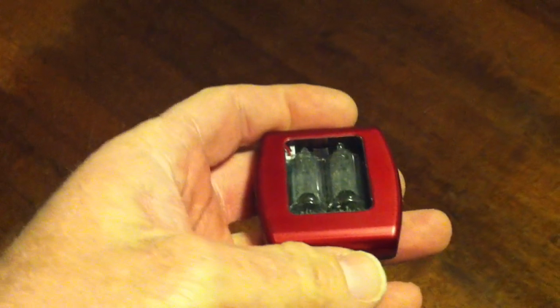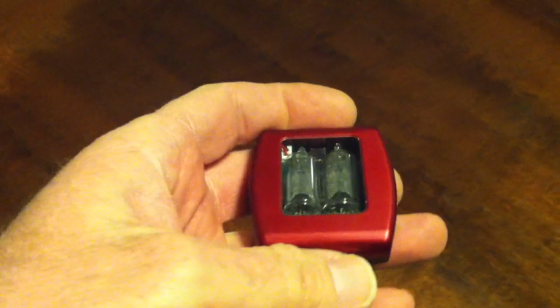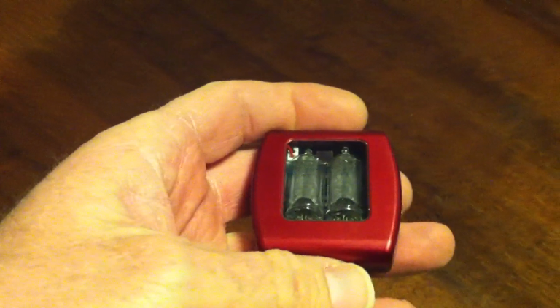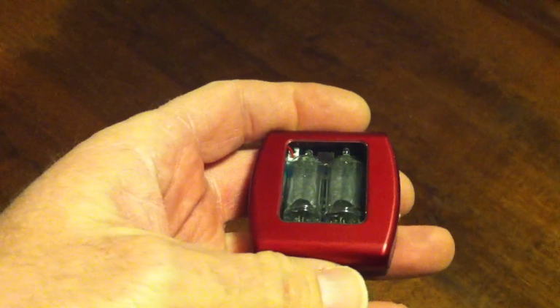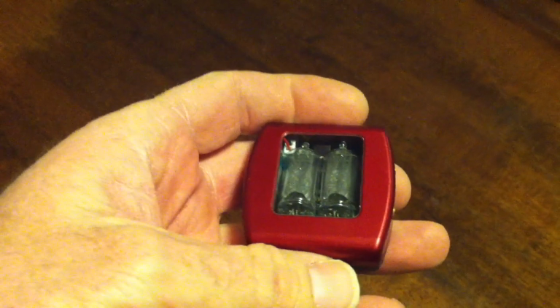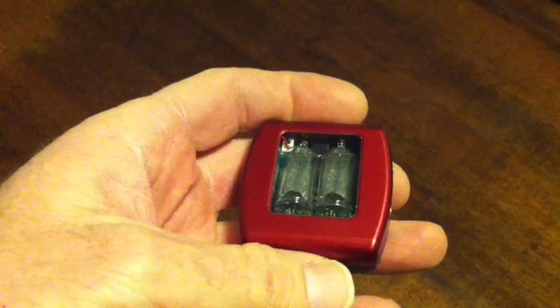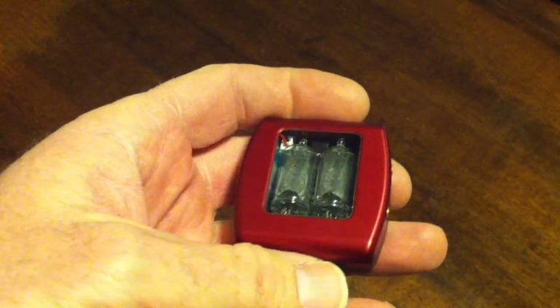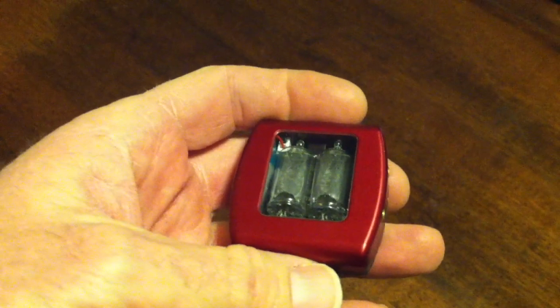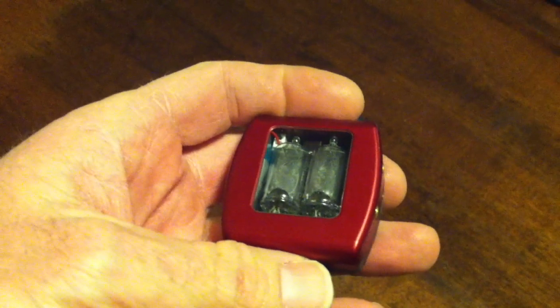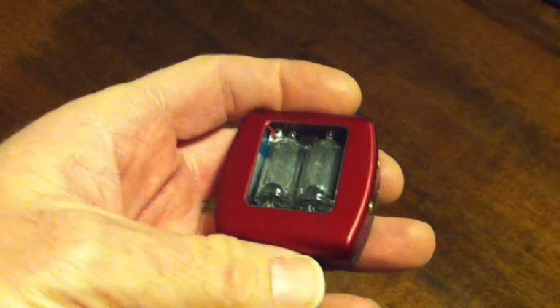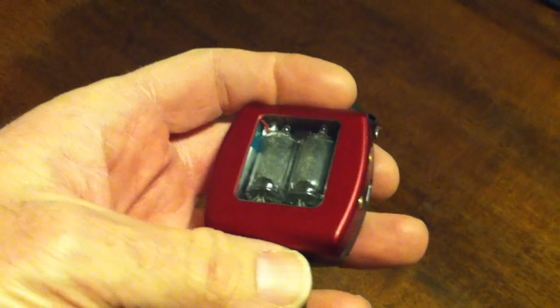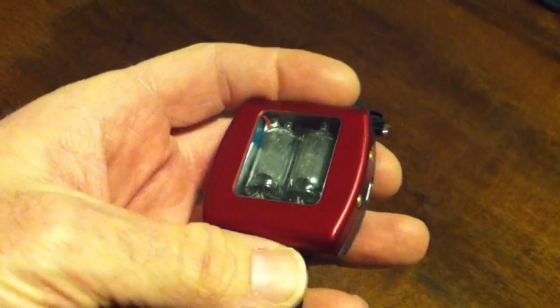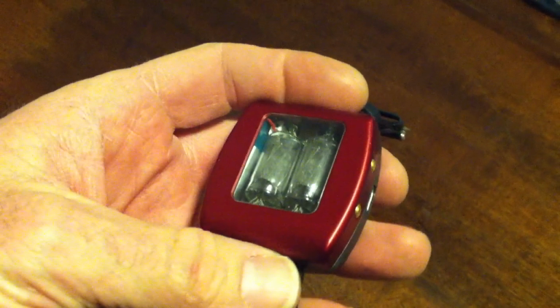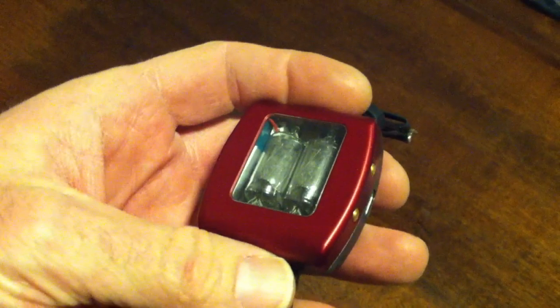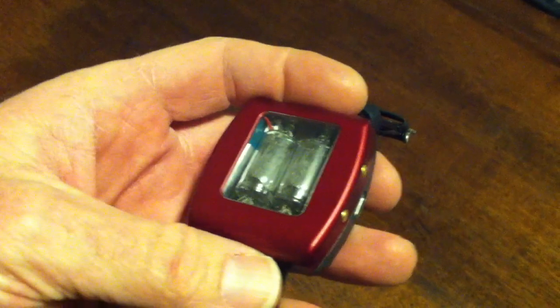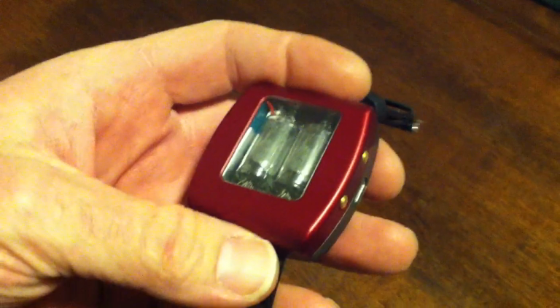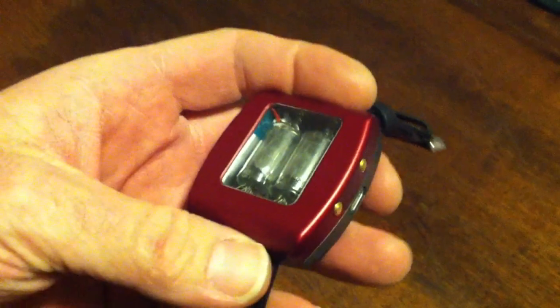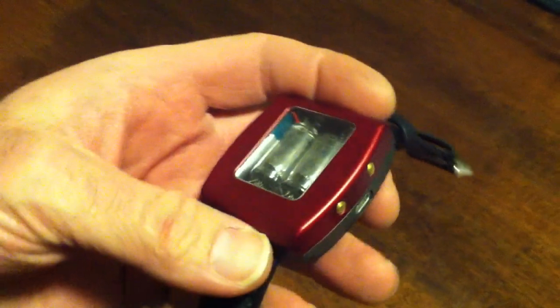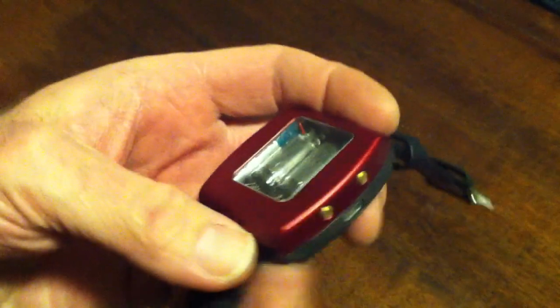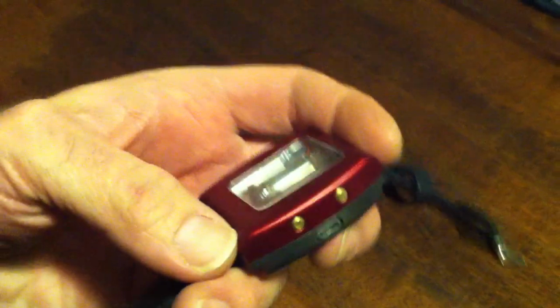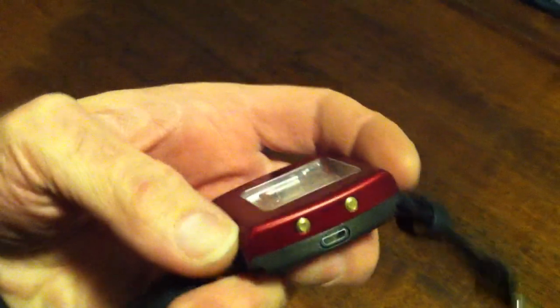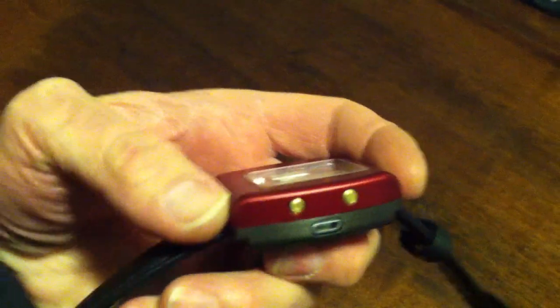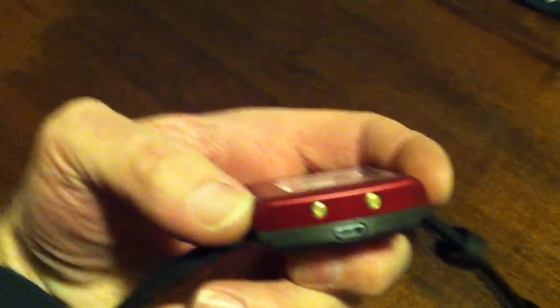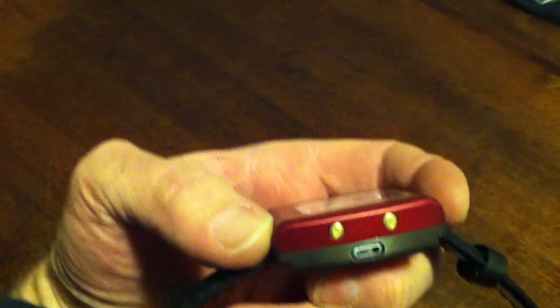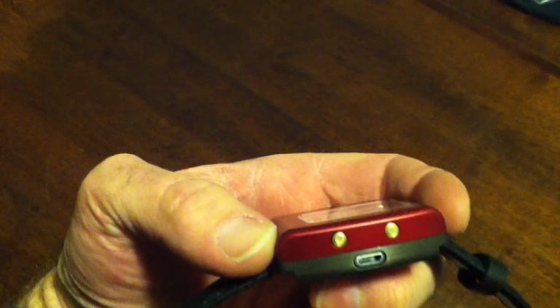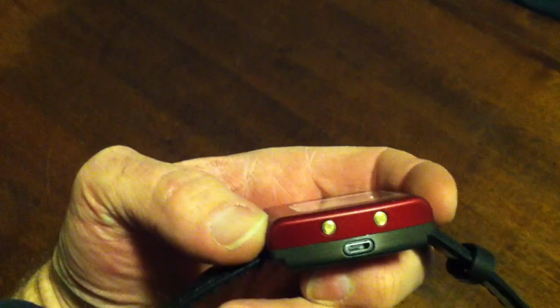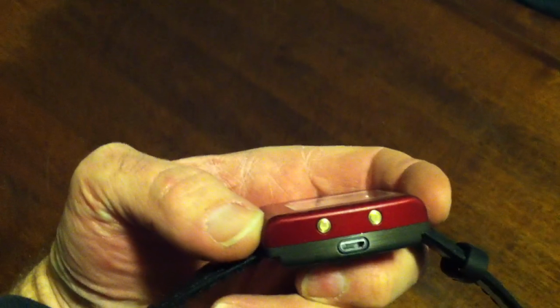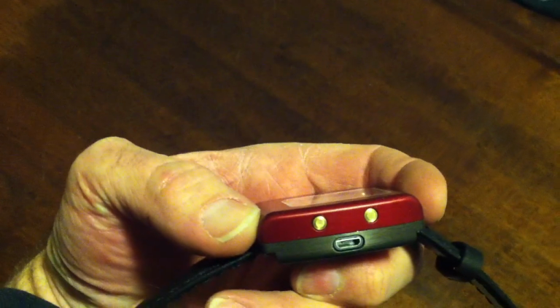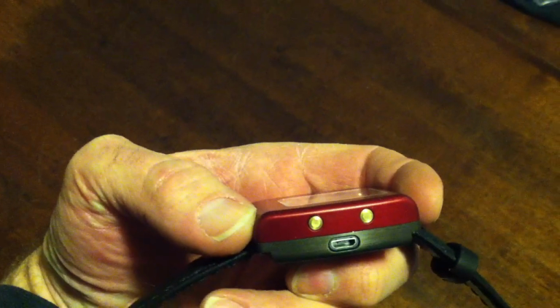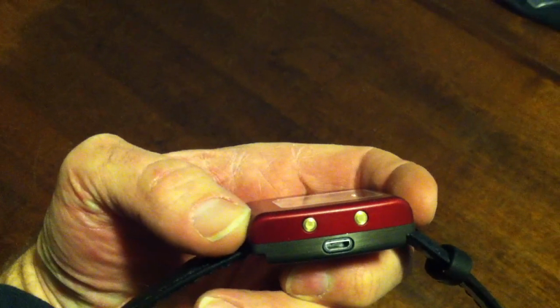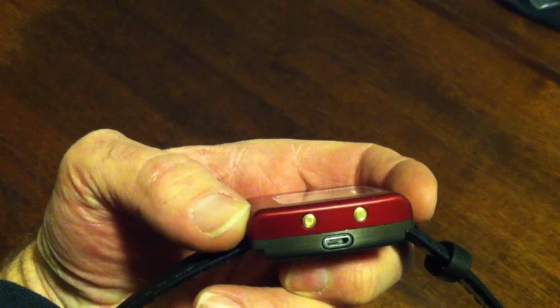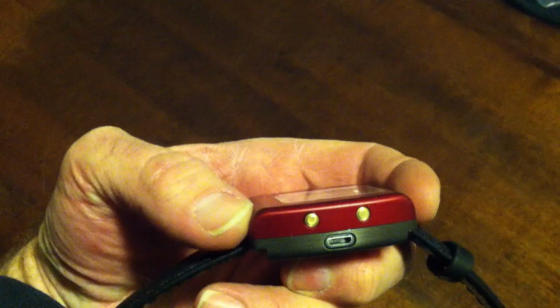The battery should last two weeks to a month in normal use, and you charge it with a USB charging port.